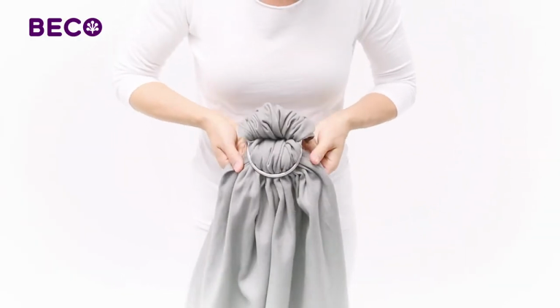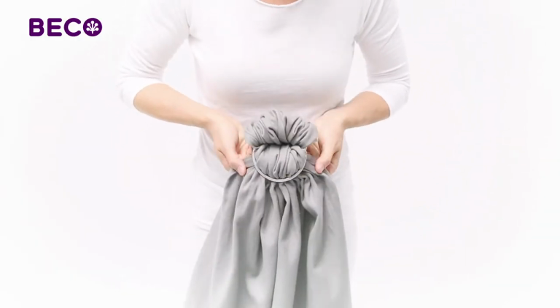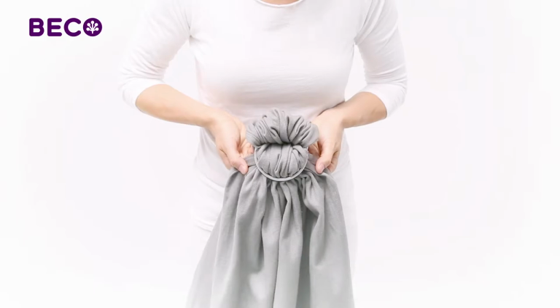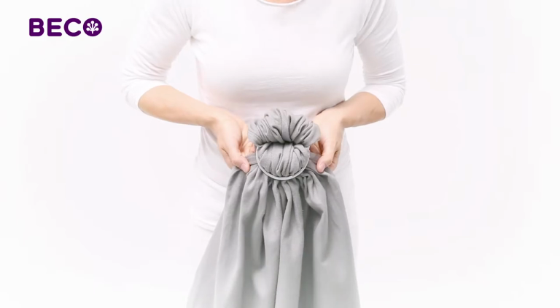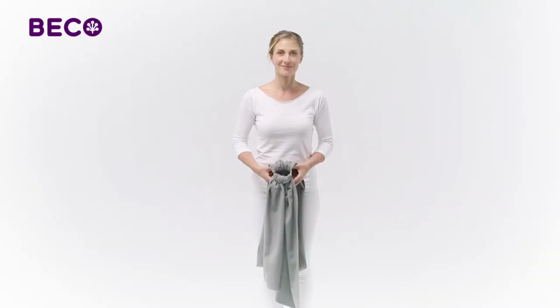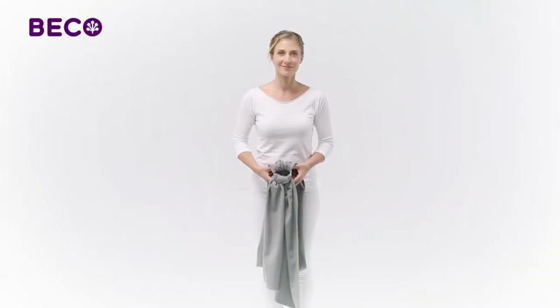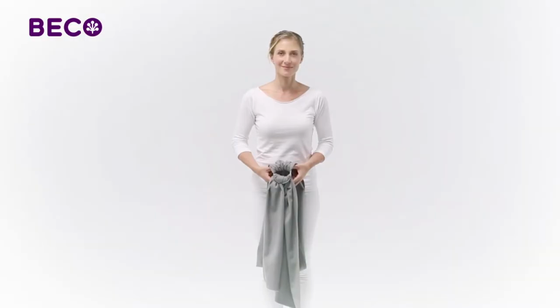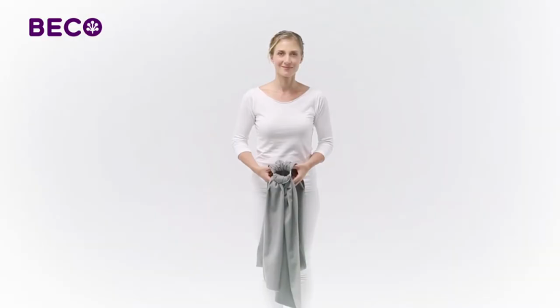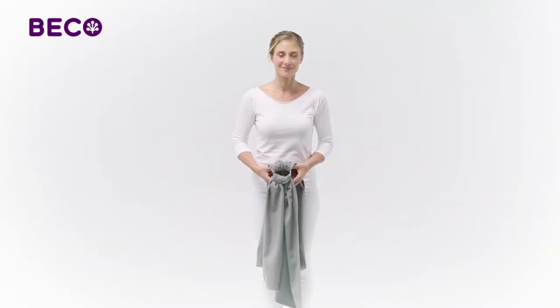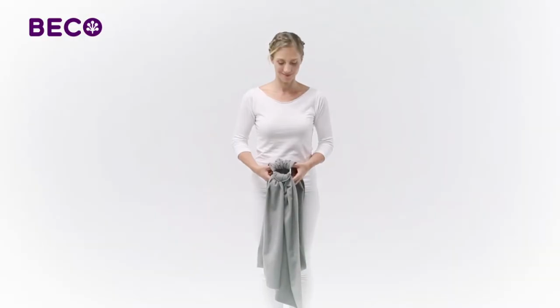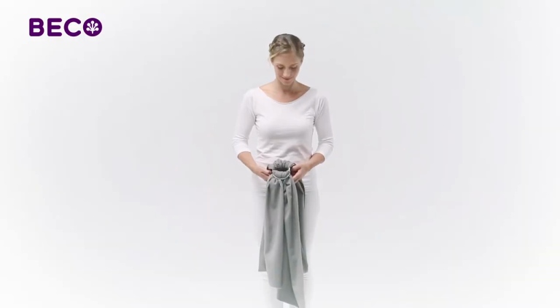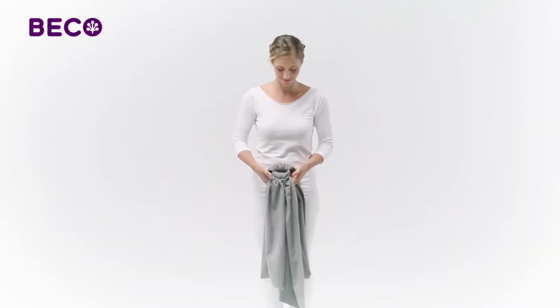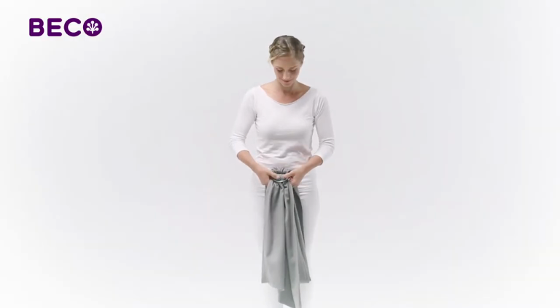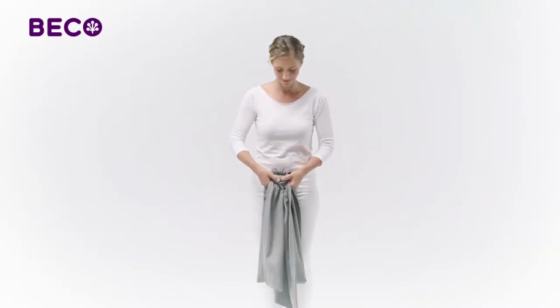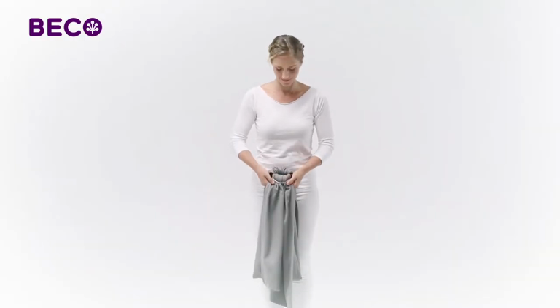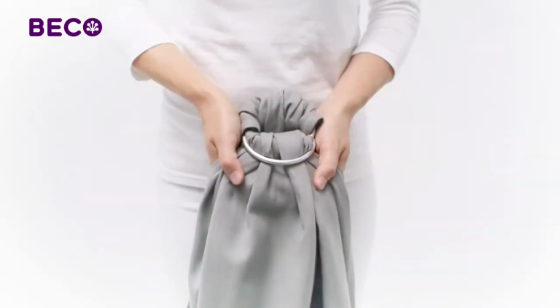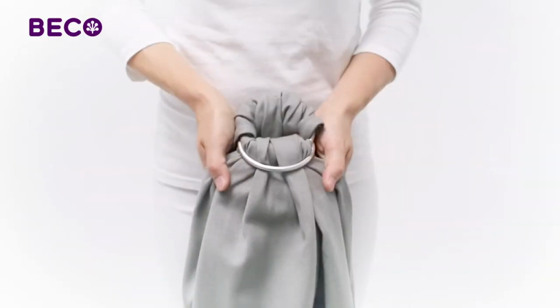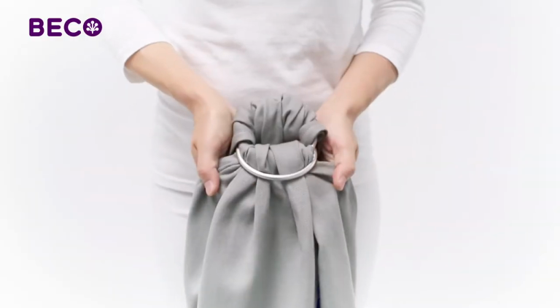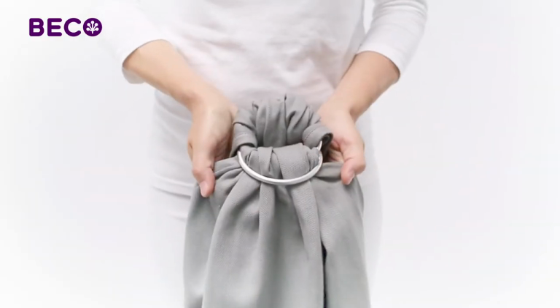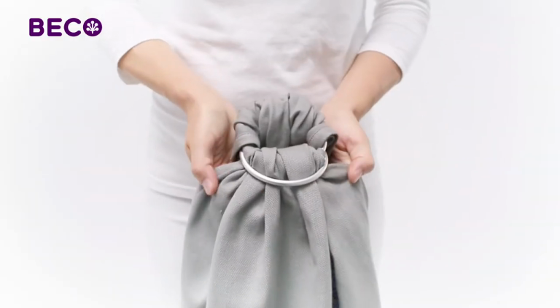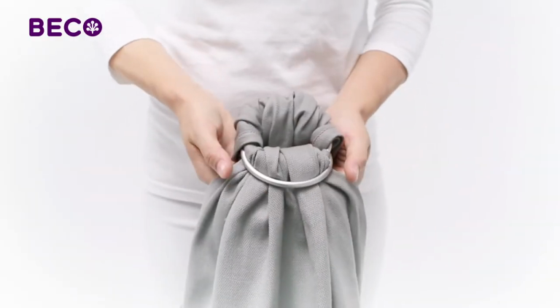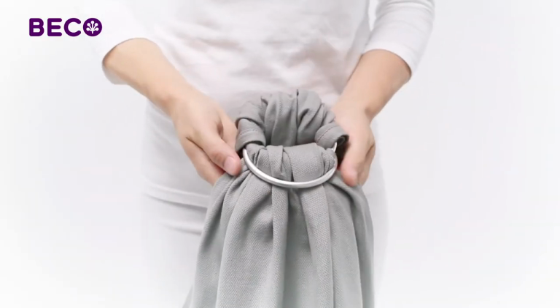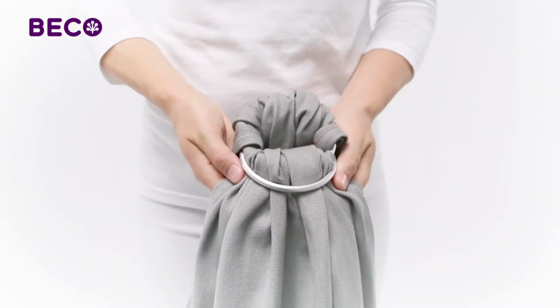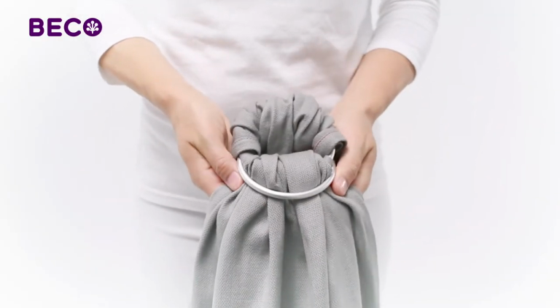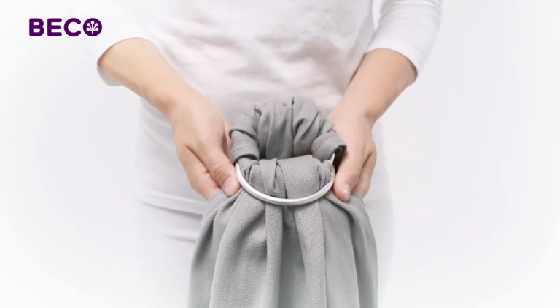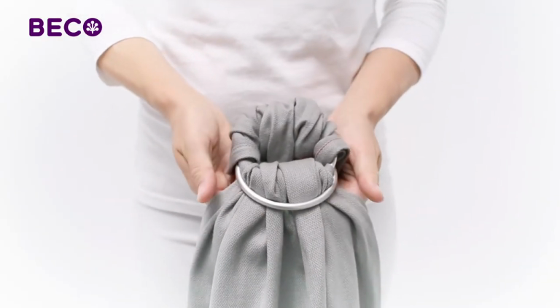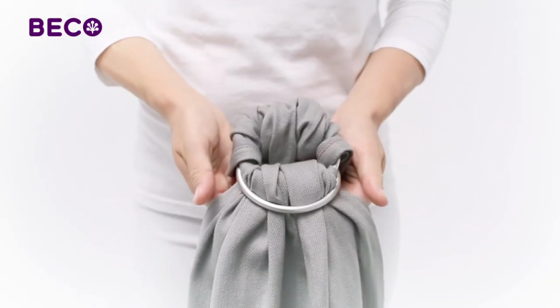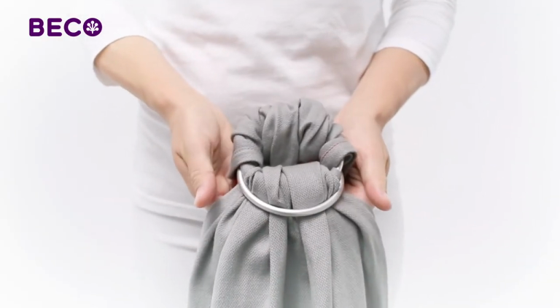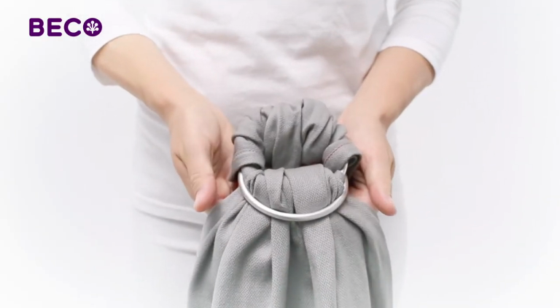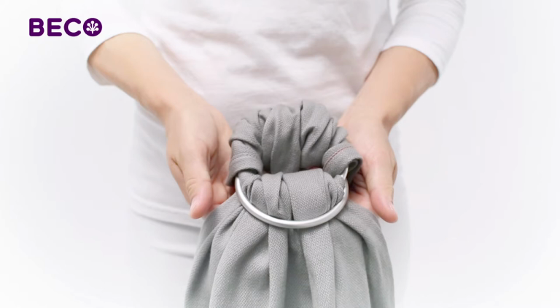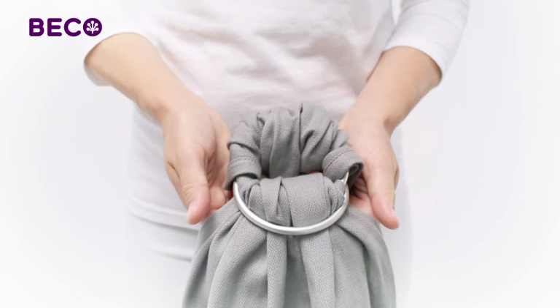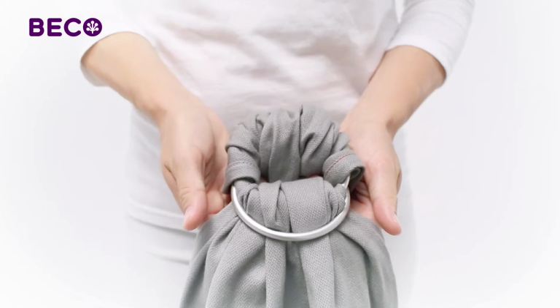It's important that about 1 inch of each edge, called the rail, will be in a single layer through the rings.